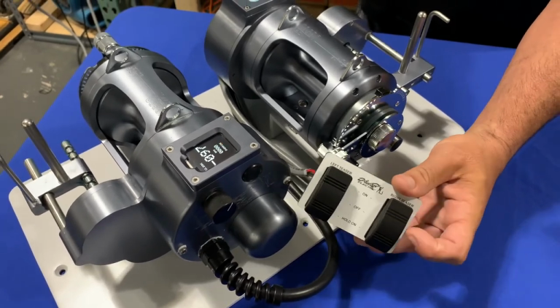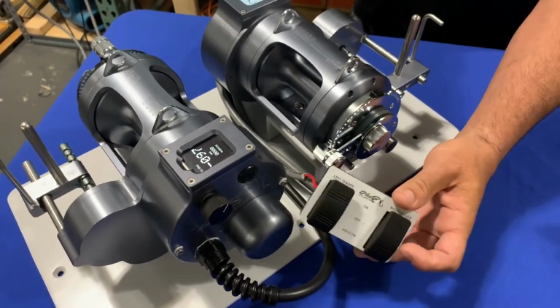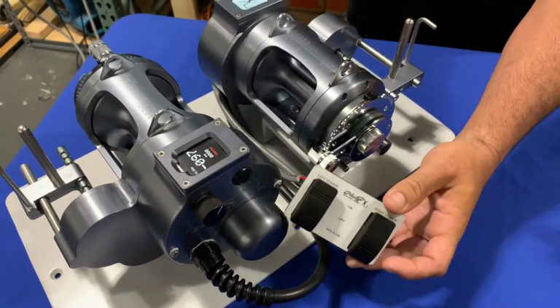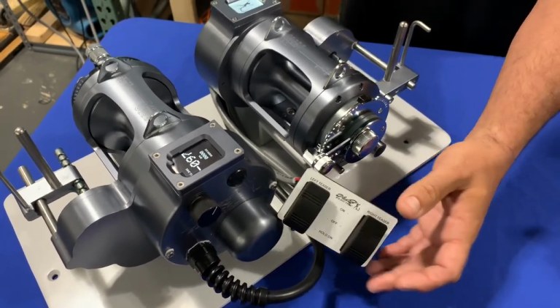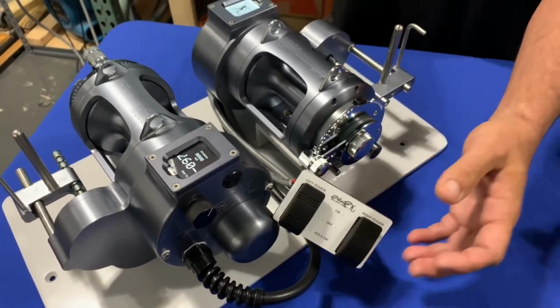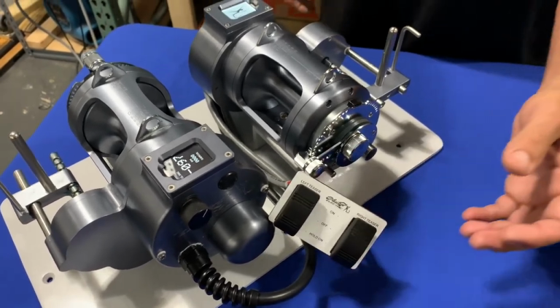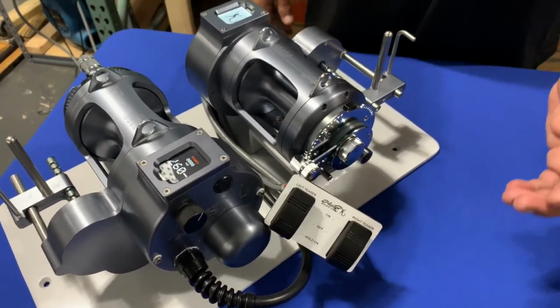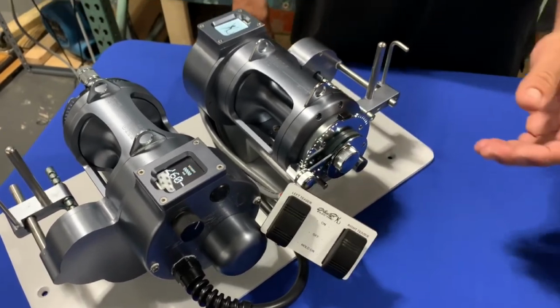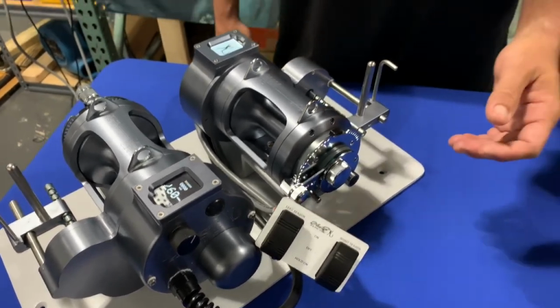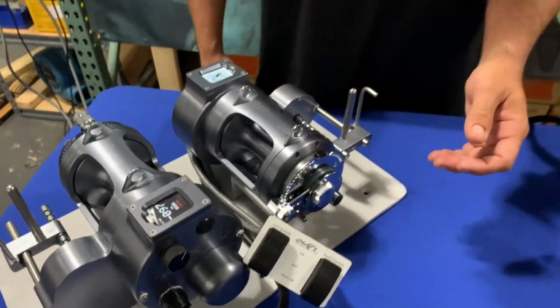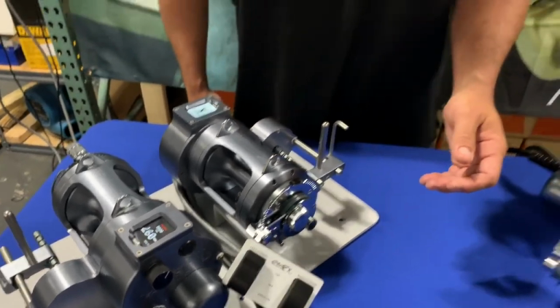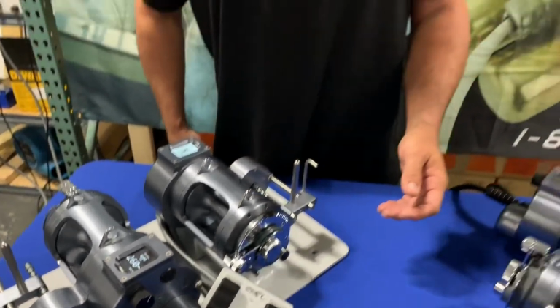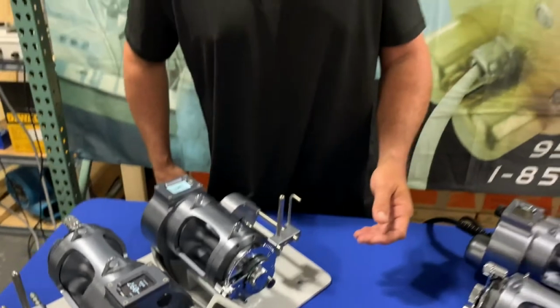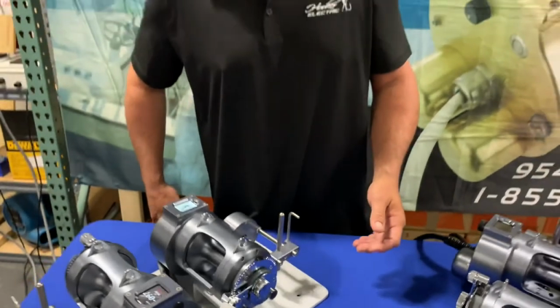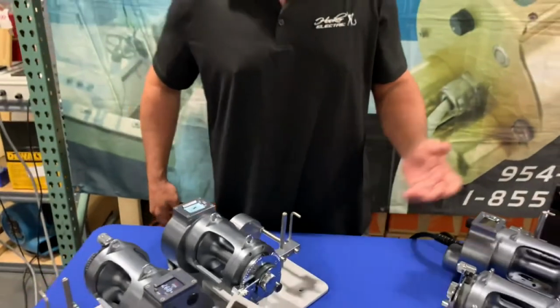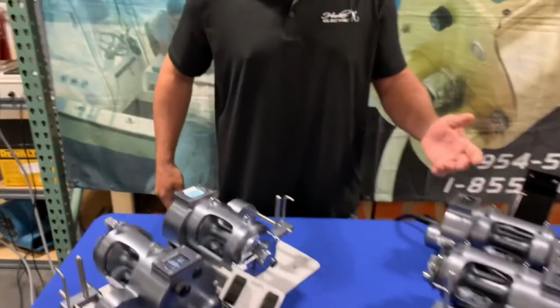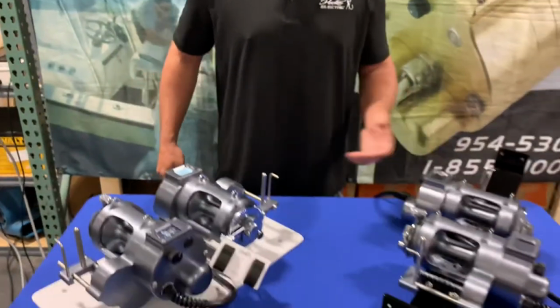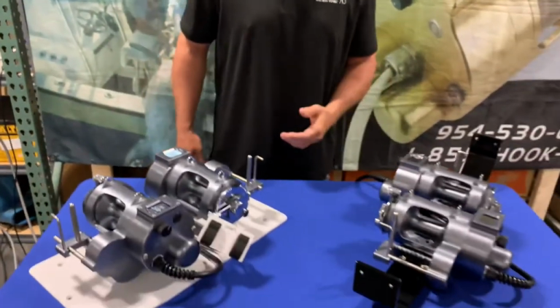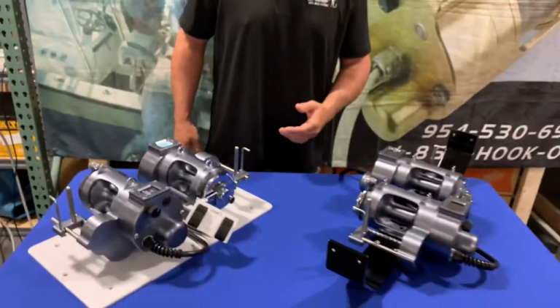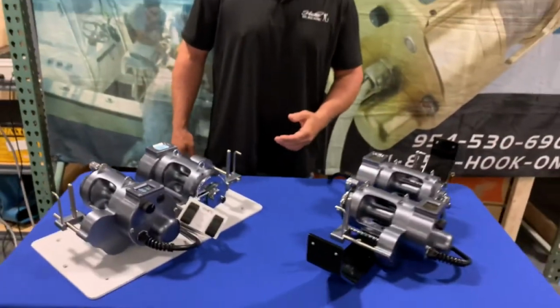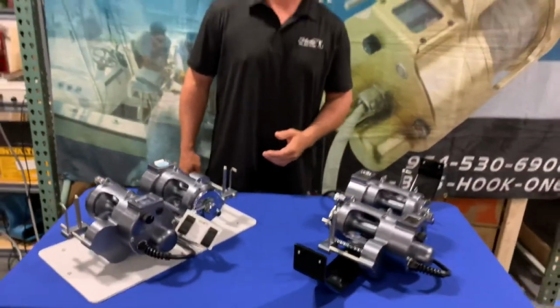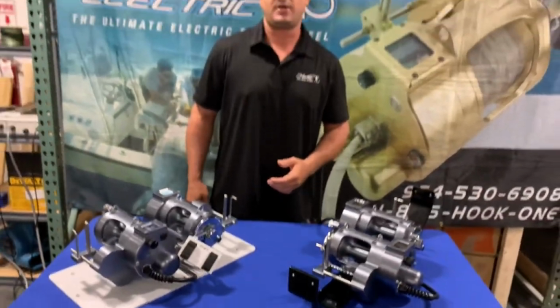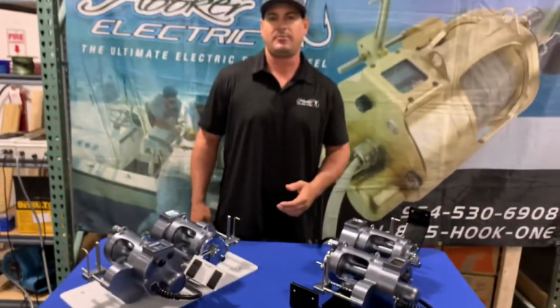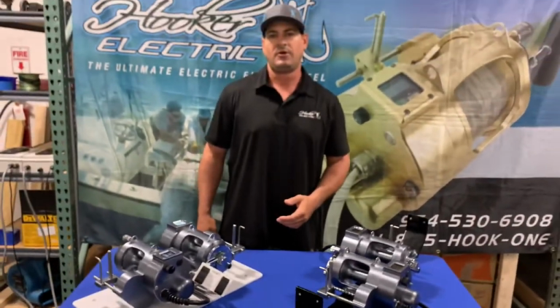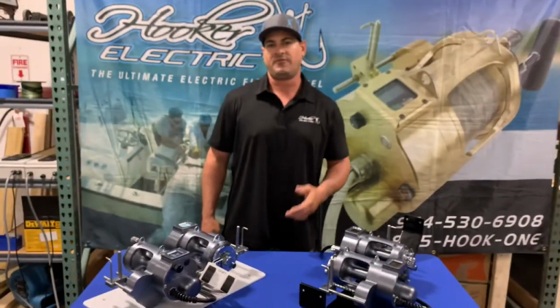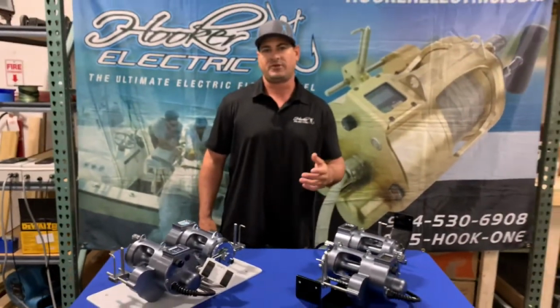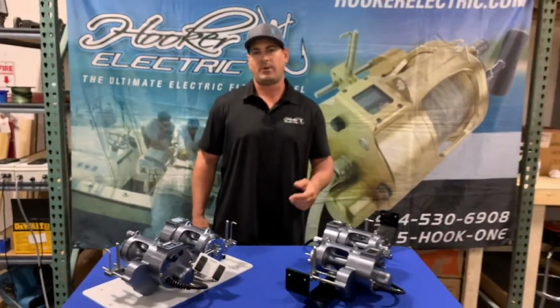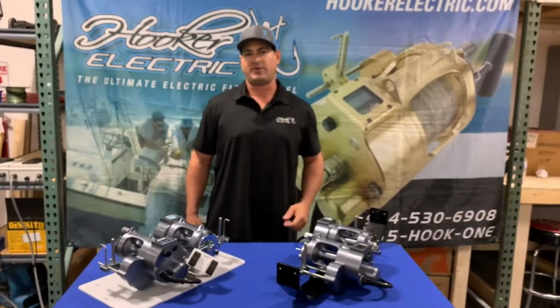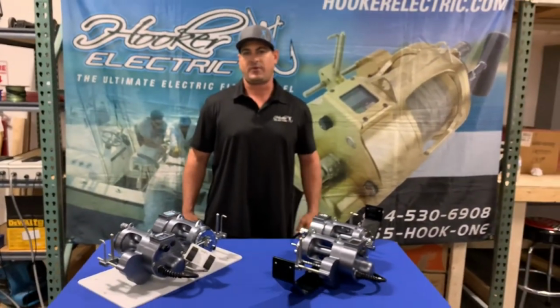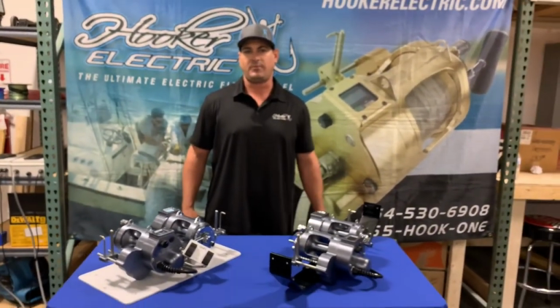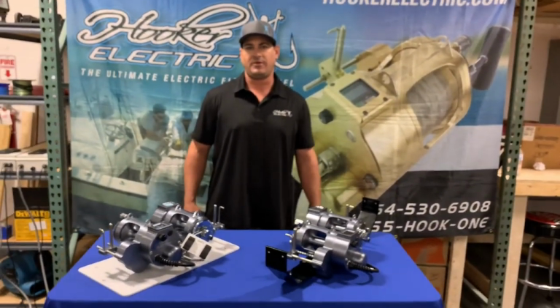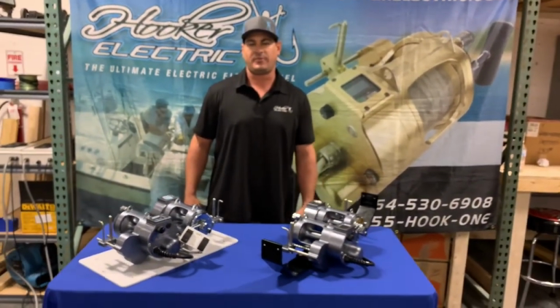For more information, you can contact us on Instagram or at hookerelectric.com, or visit our website for all the information.